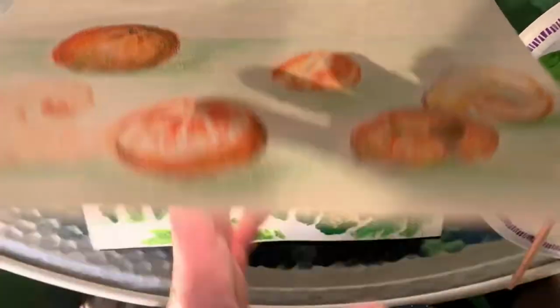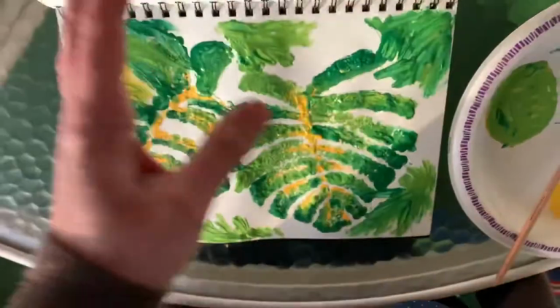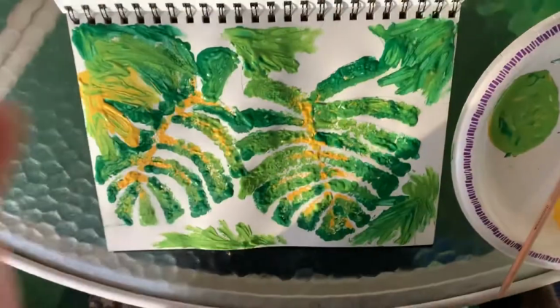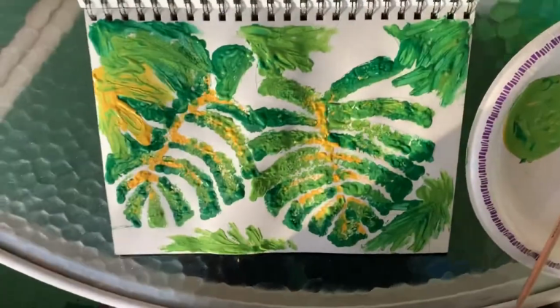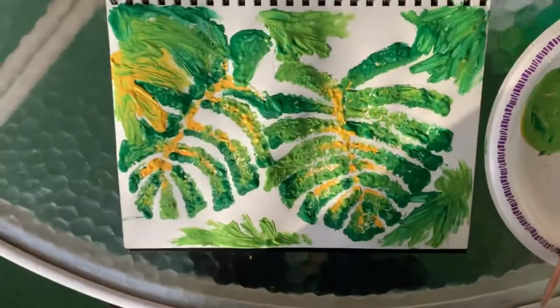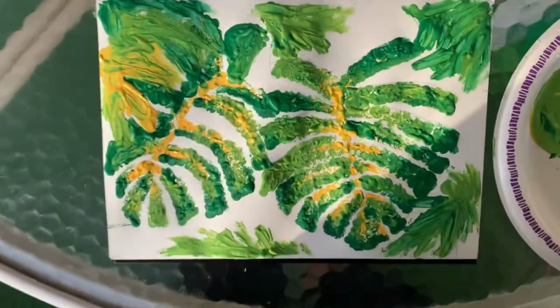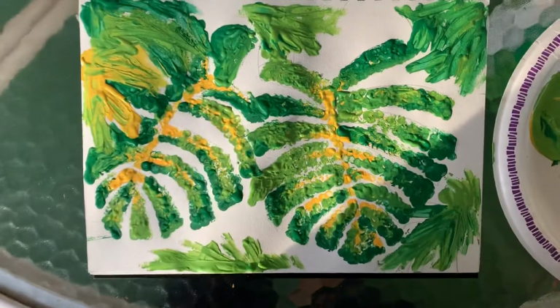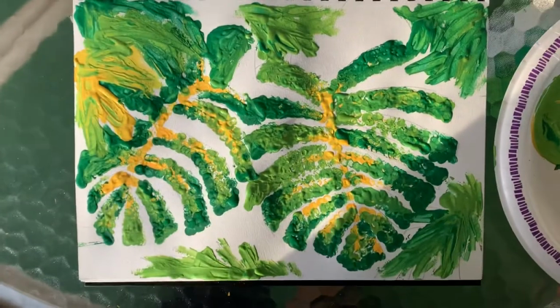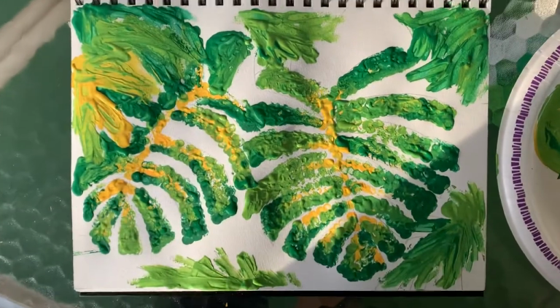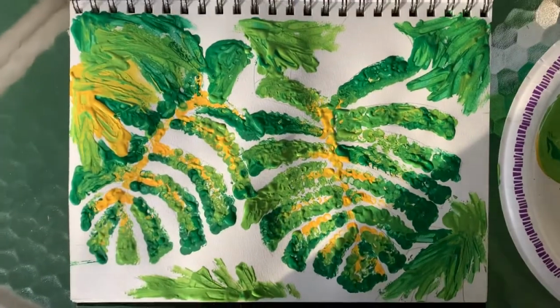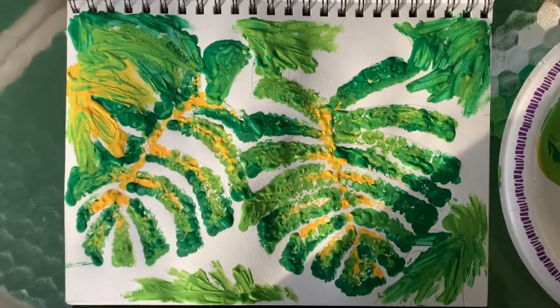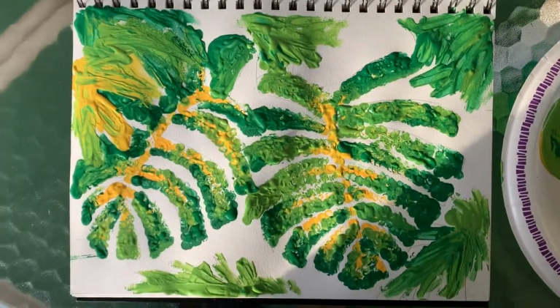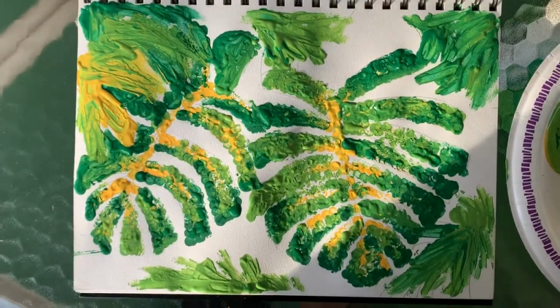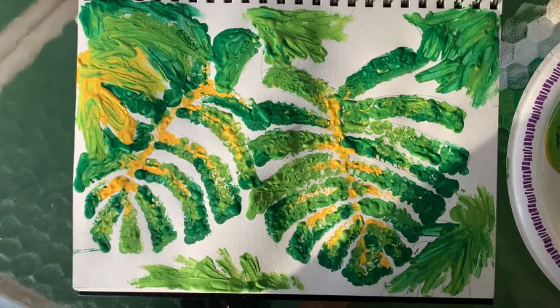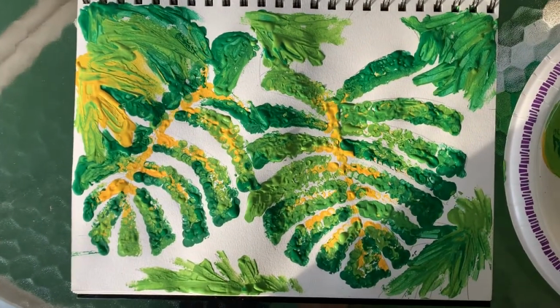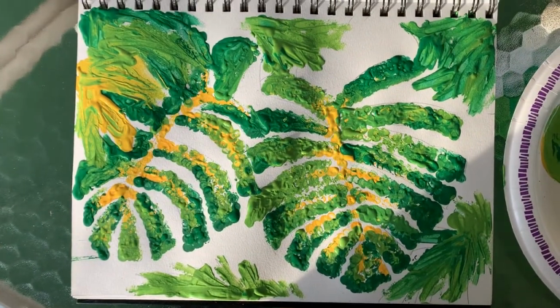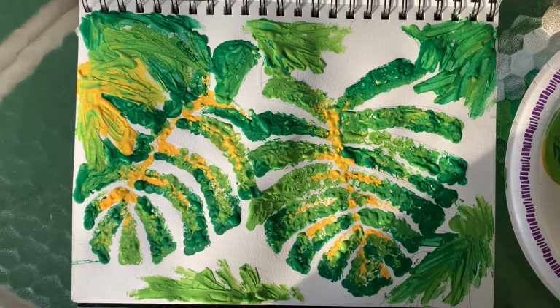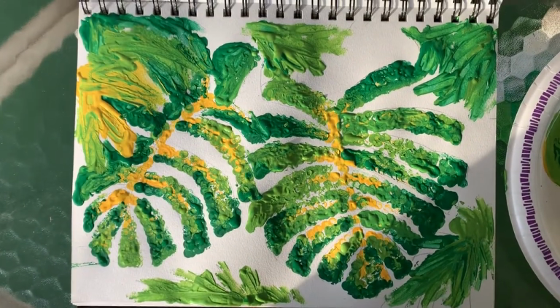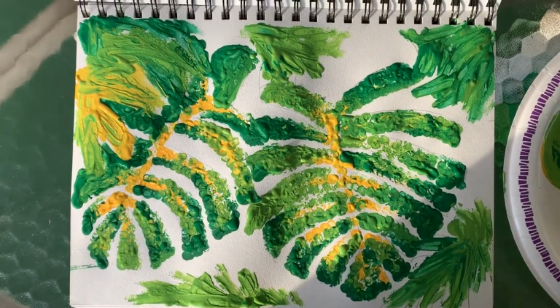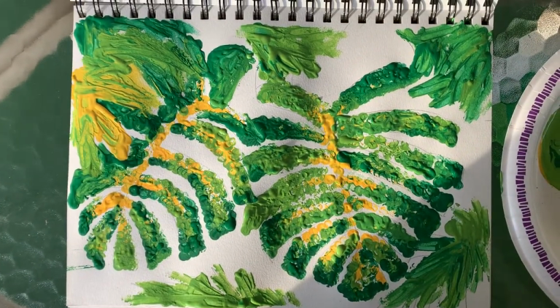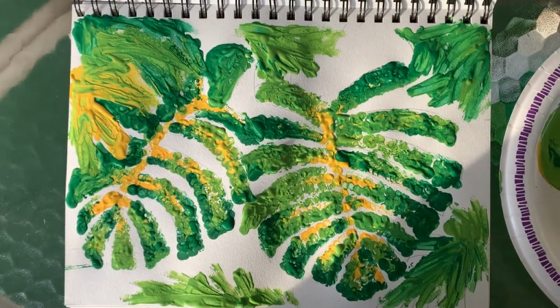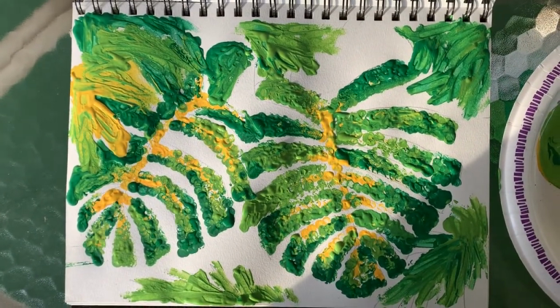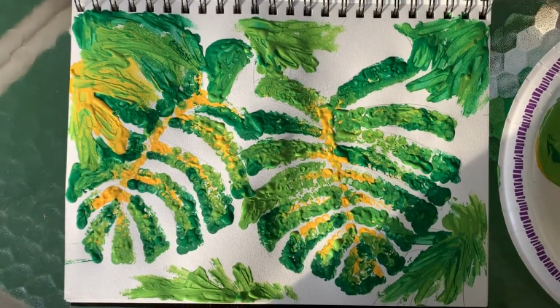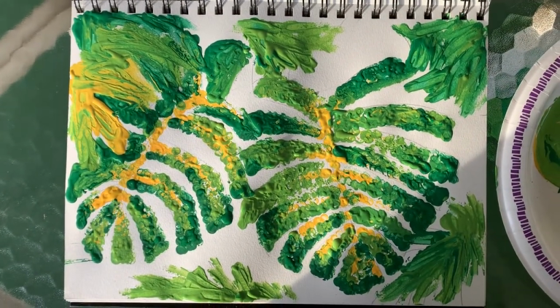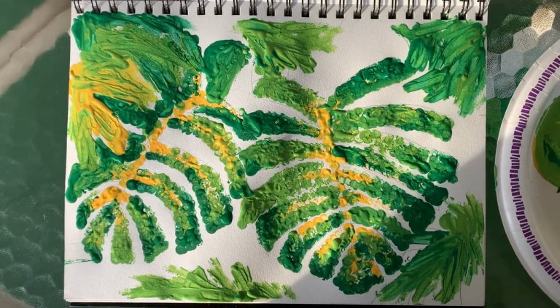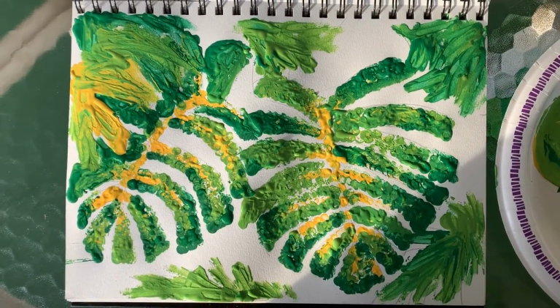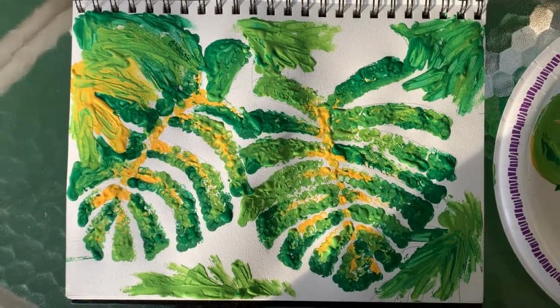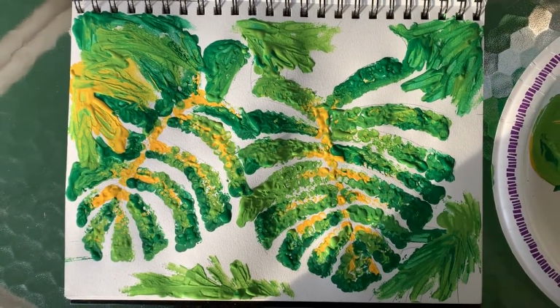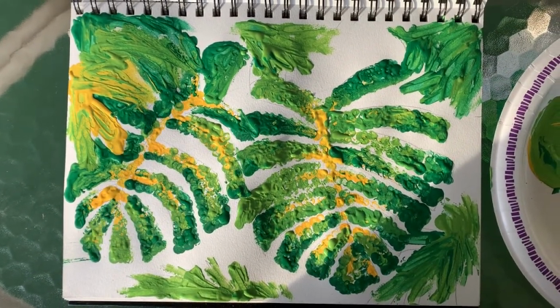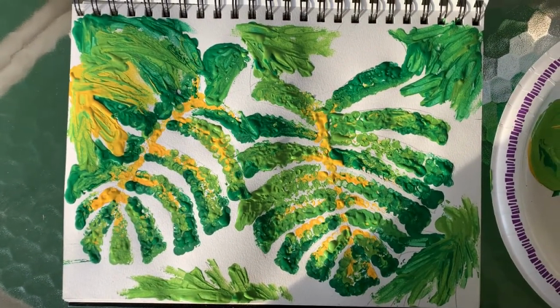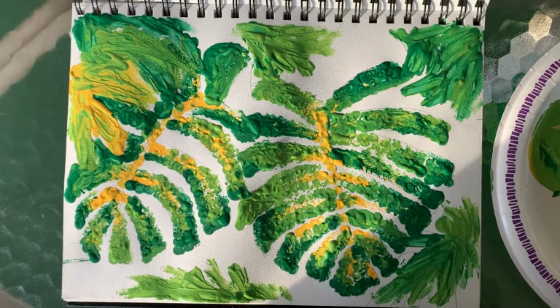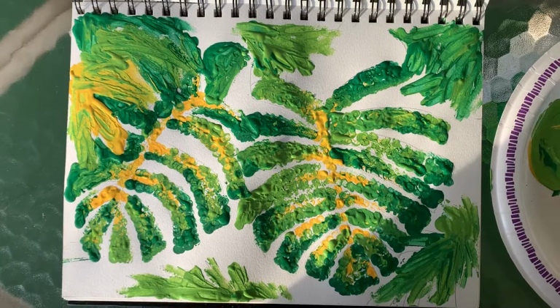Happy drawing, coloring, painting — whatever you choose. I'll see you on the patio.